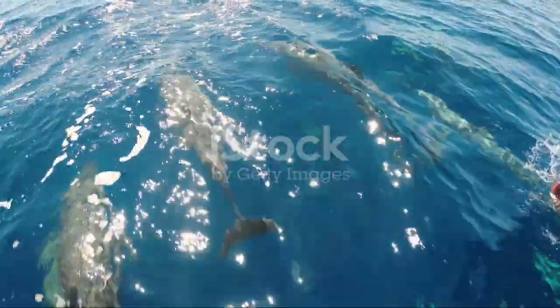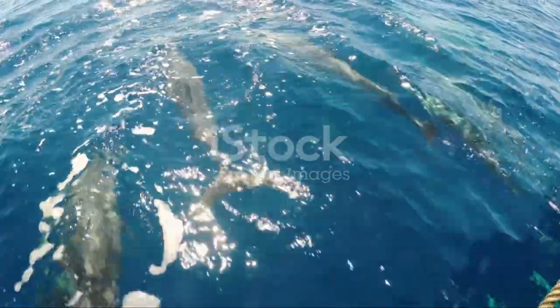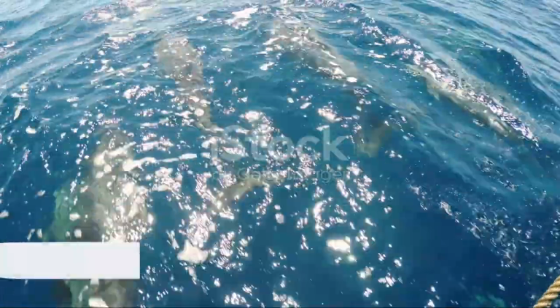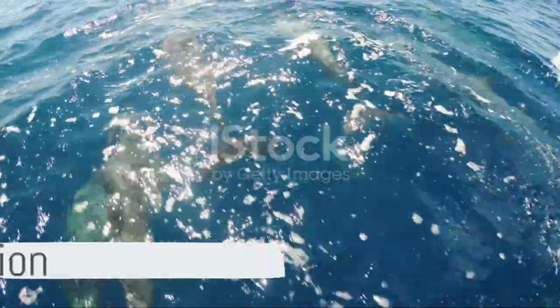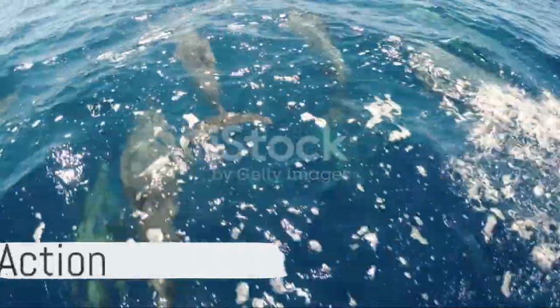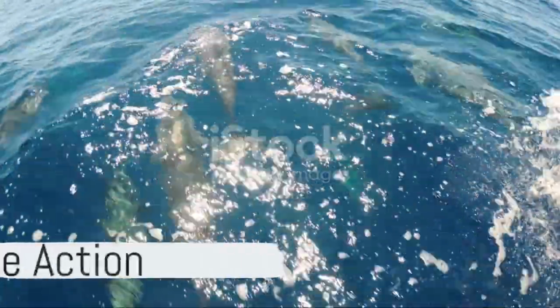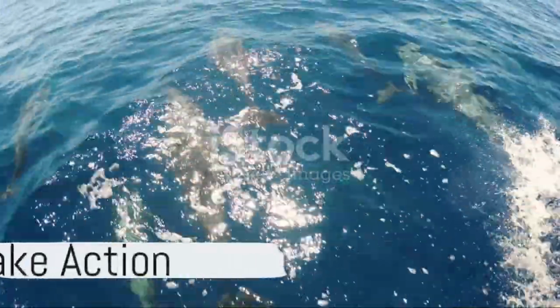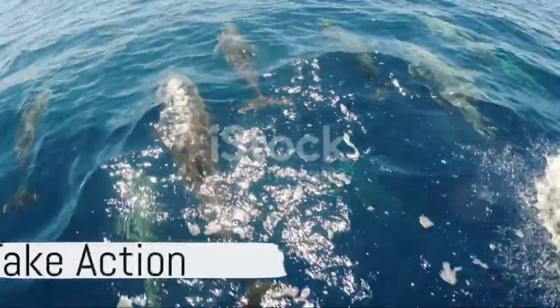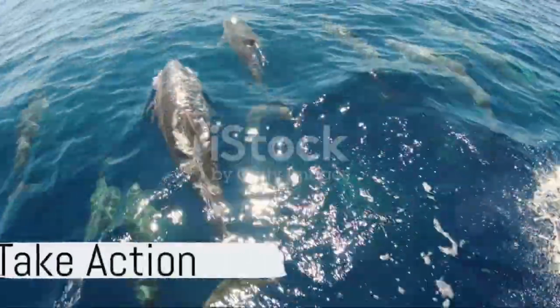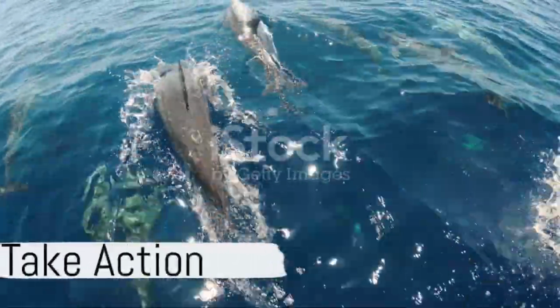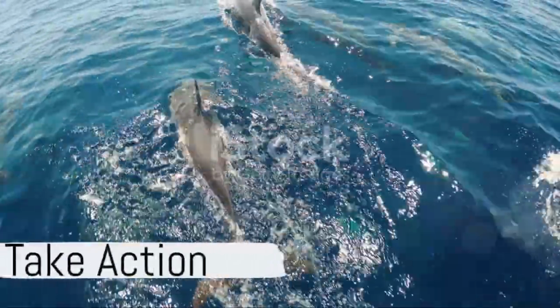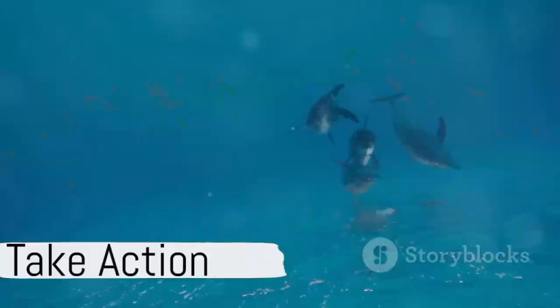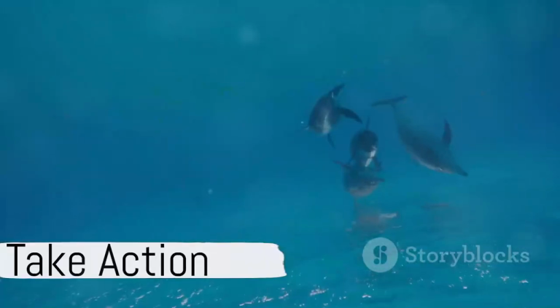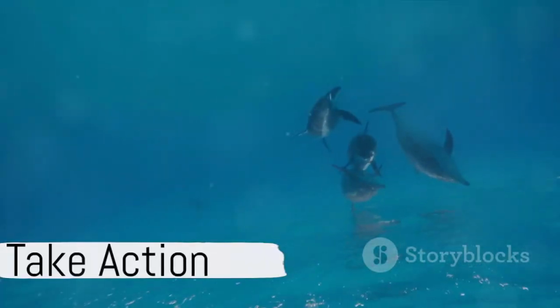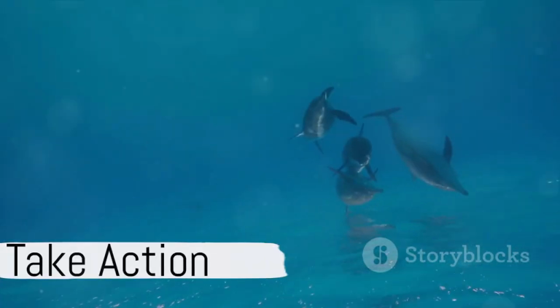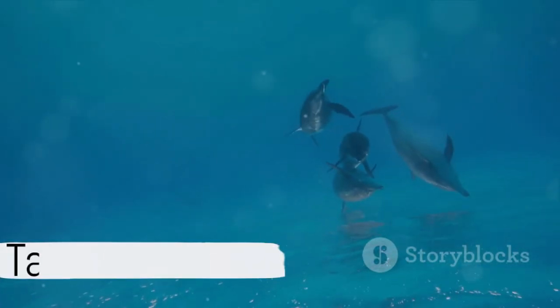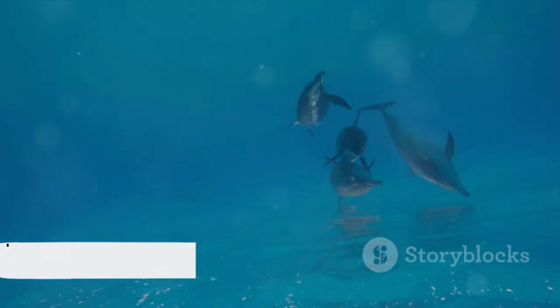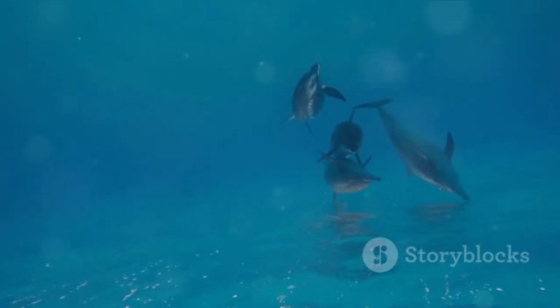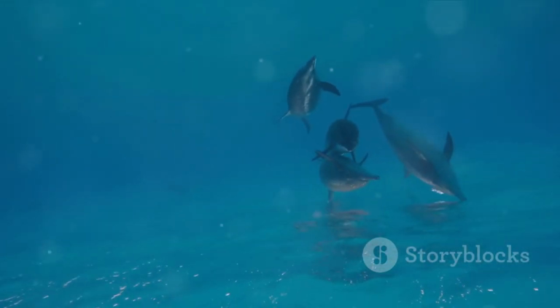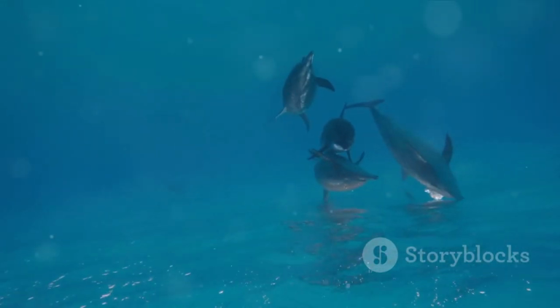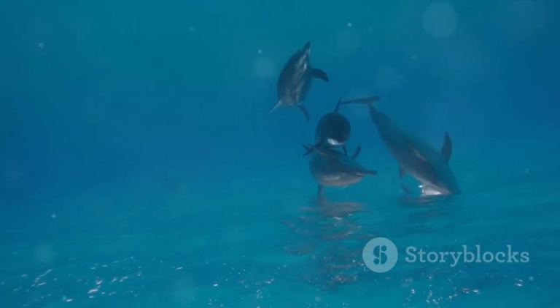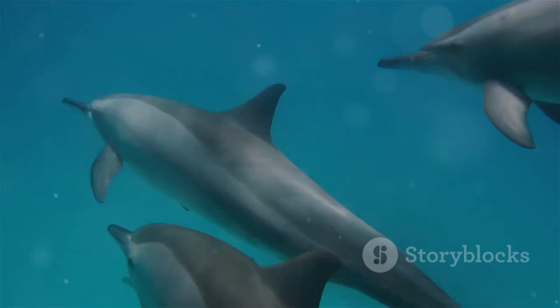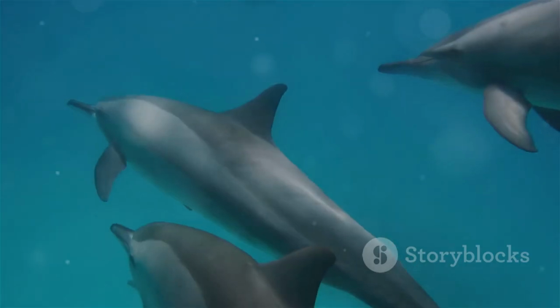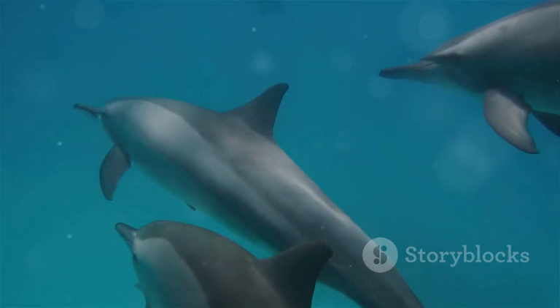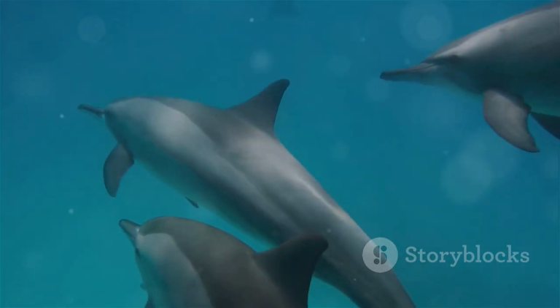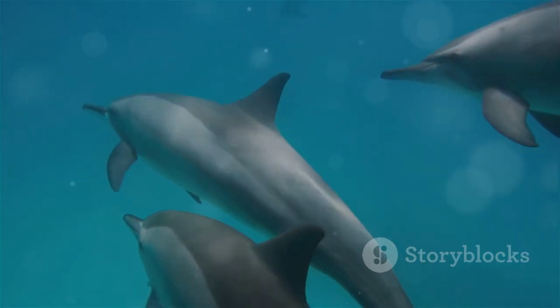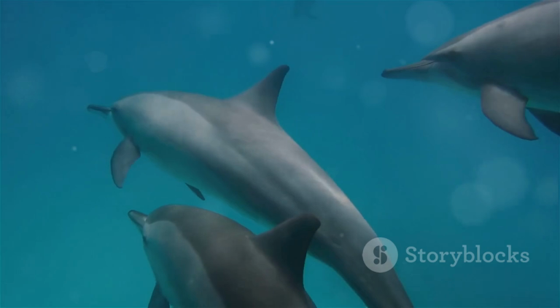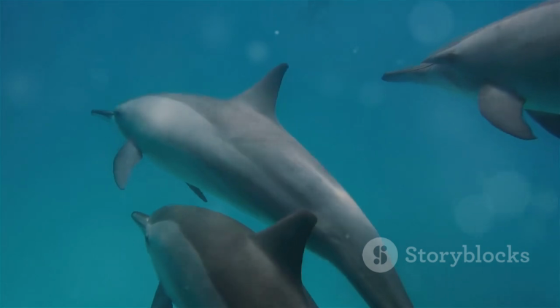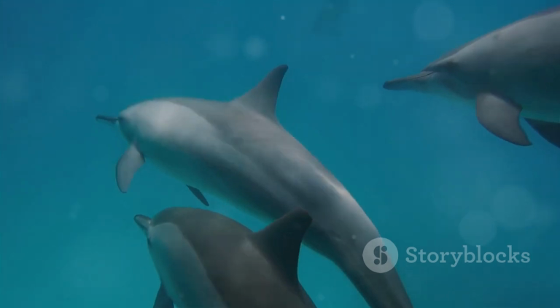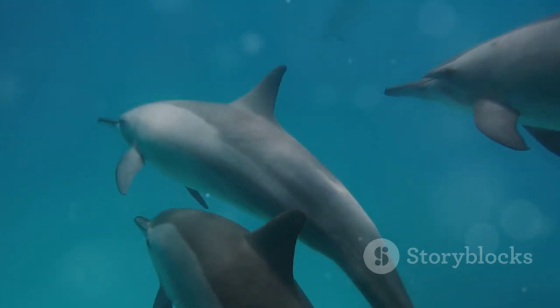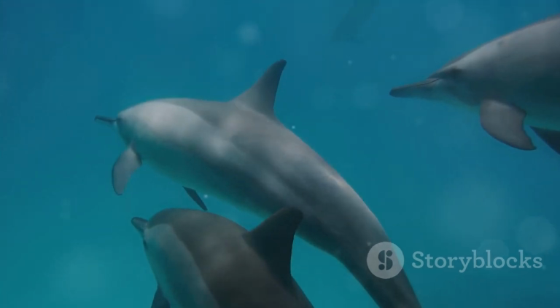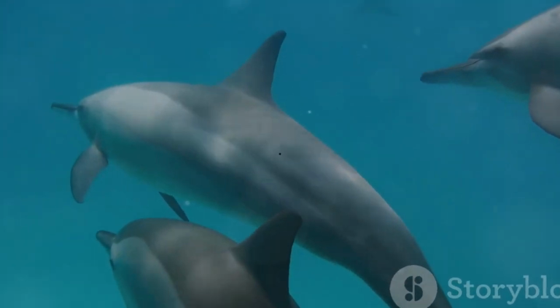We can all play a part in ensuring these incredible creatures continue to grace our oceans for generations to come. So how about starting now? Take action! Help conserve and protect dolphins — their survival may just depend on it.